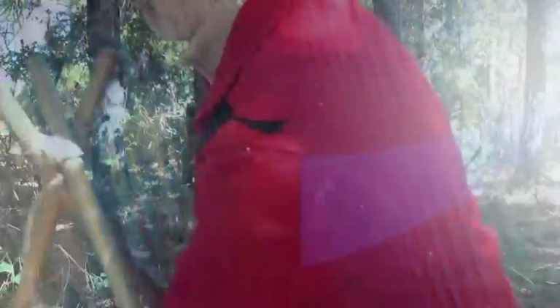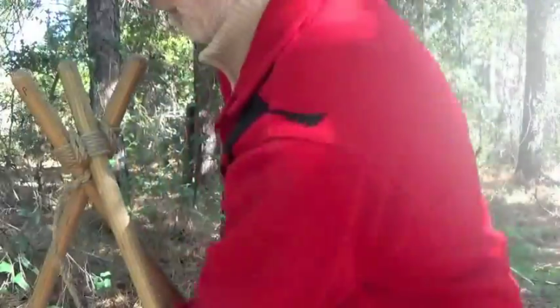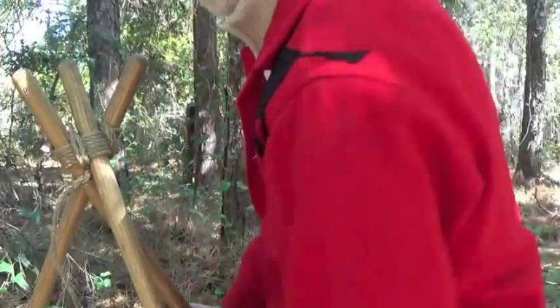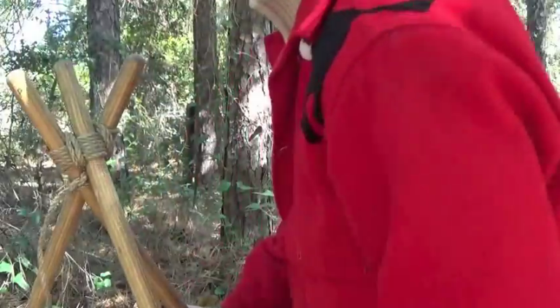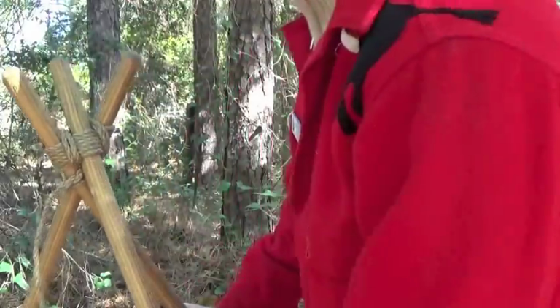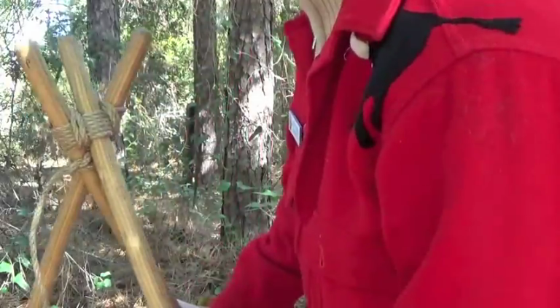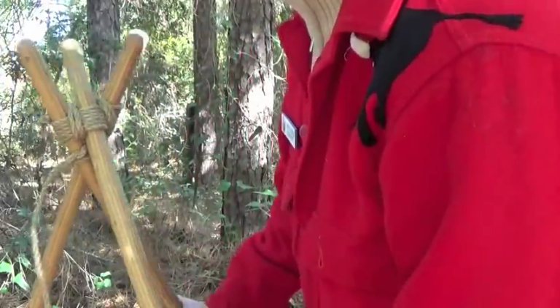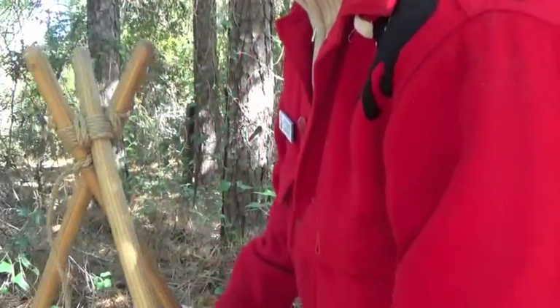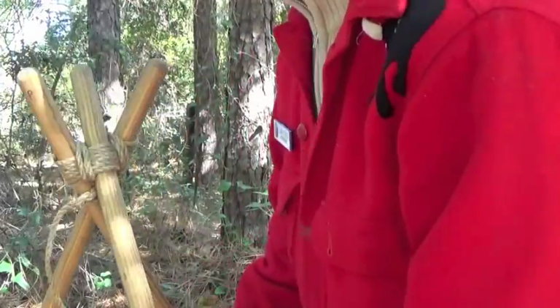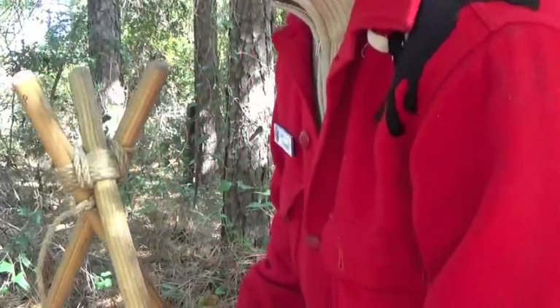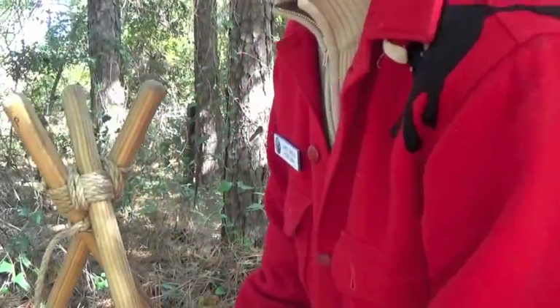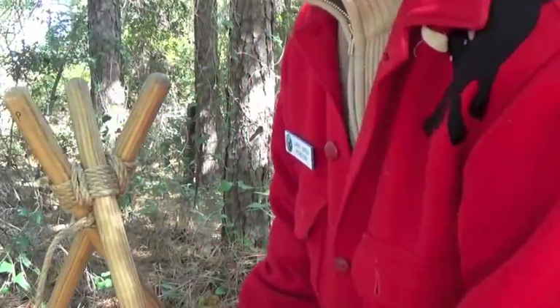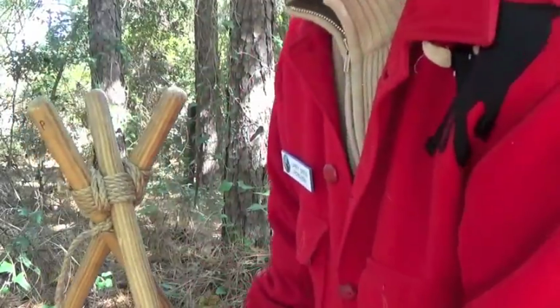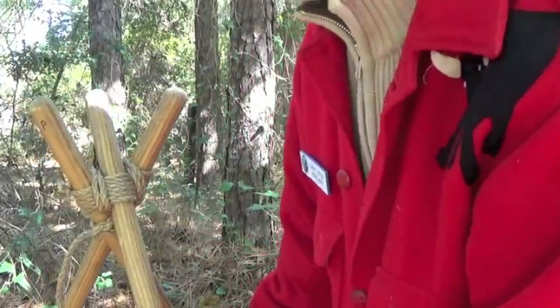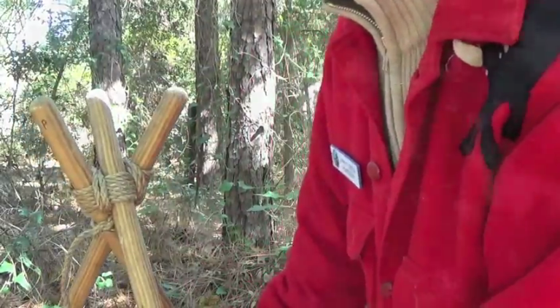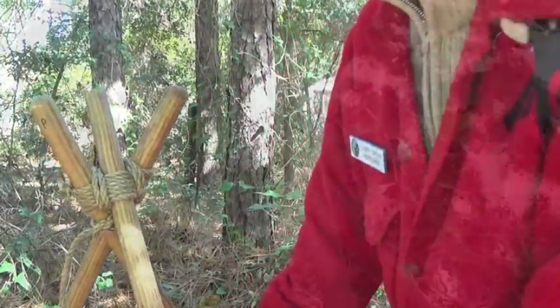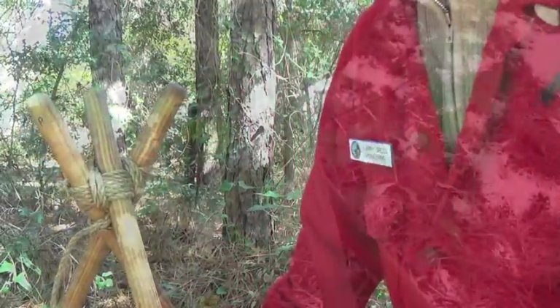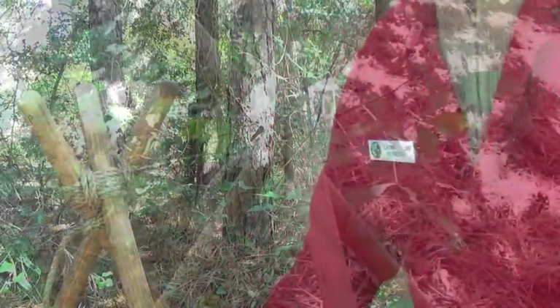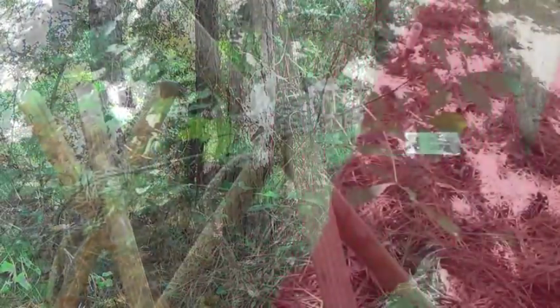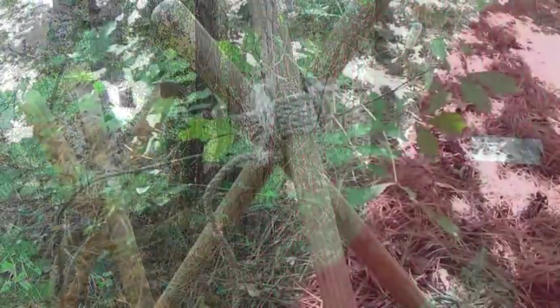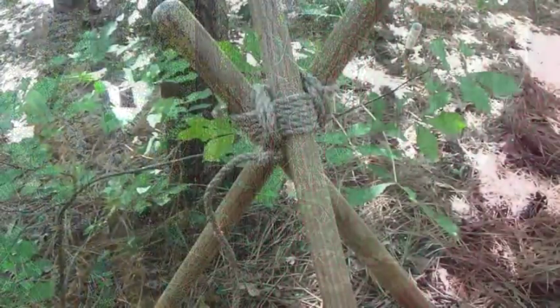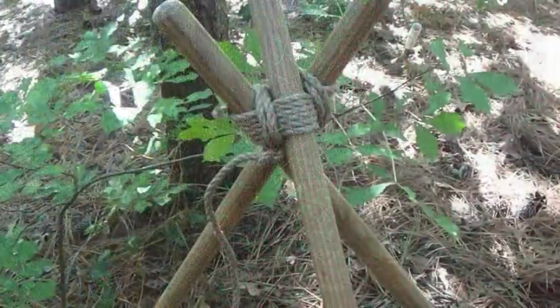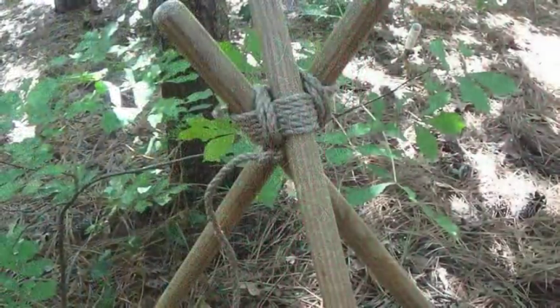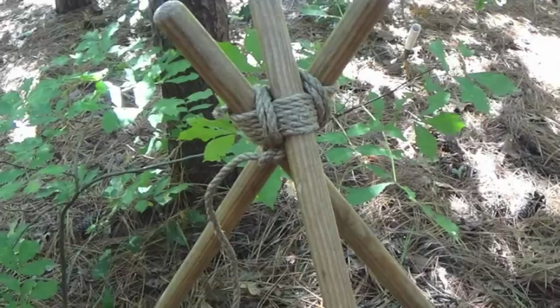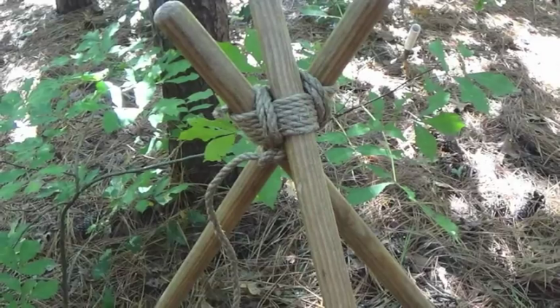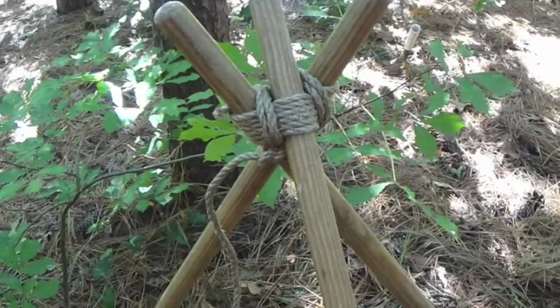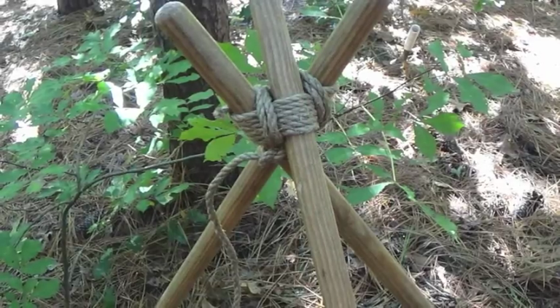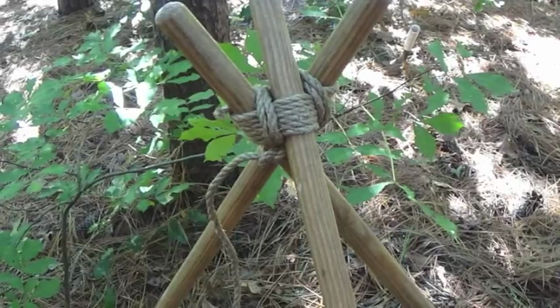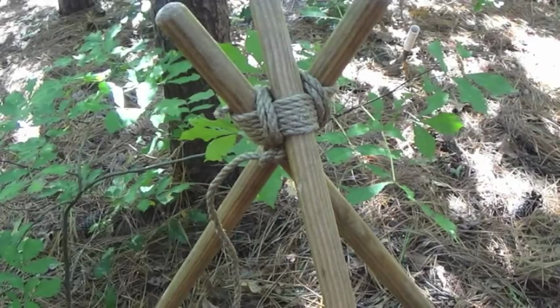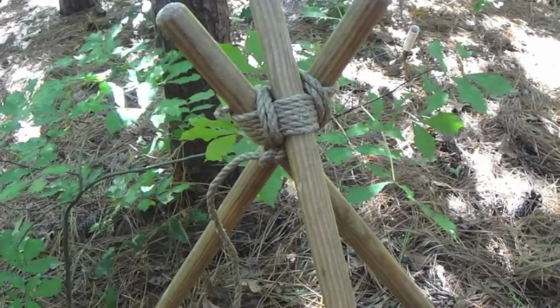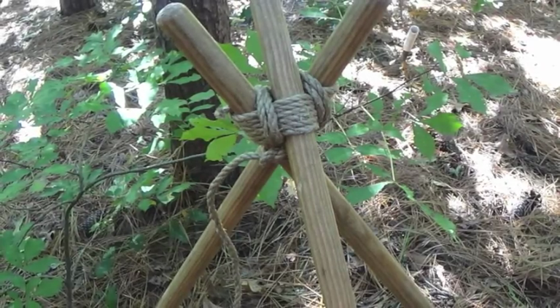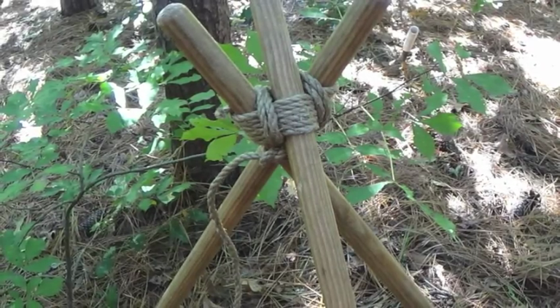To stand up the tripod, cross the outside legs under the middle pole.